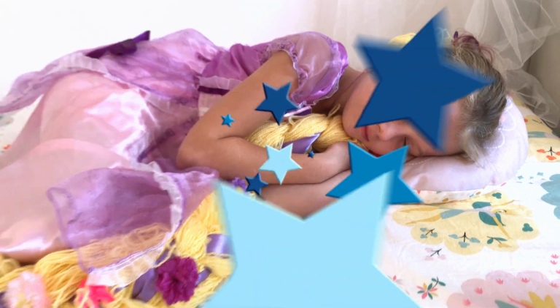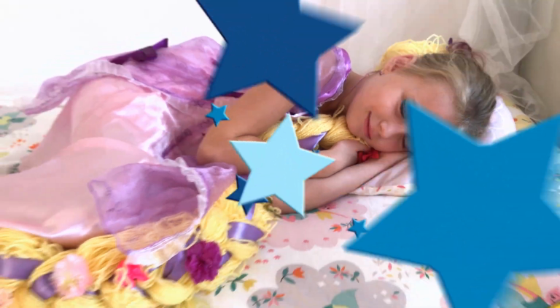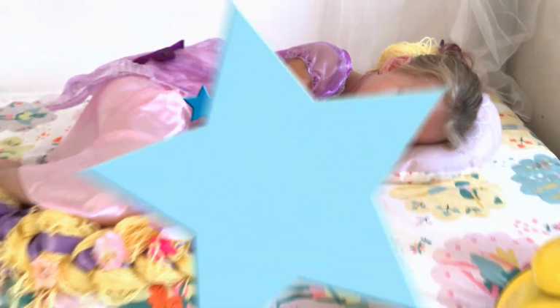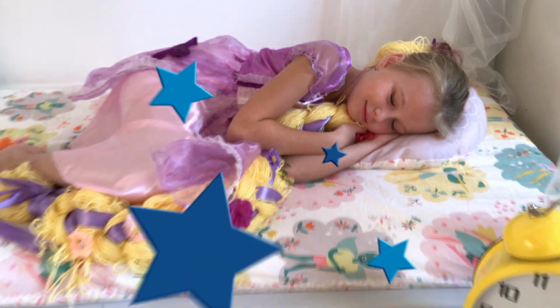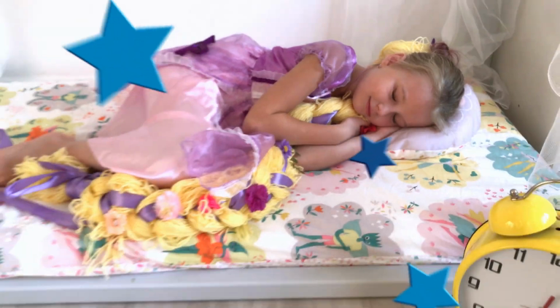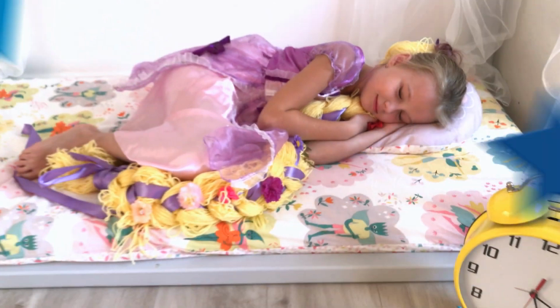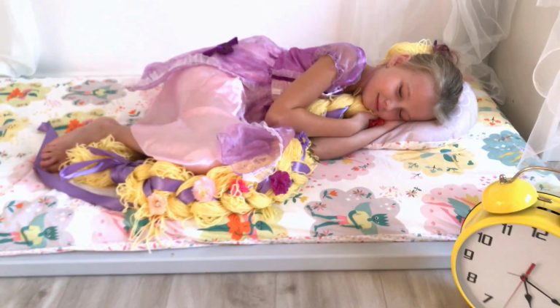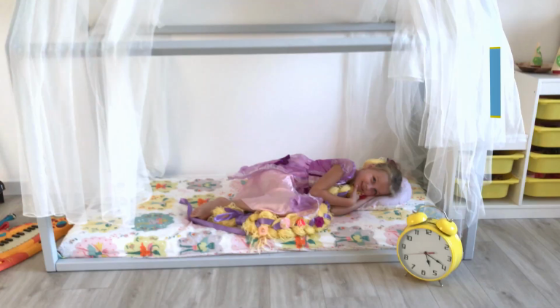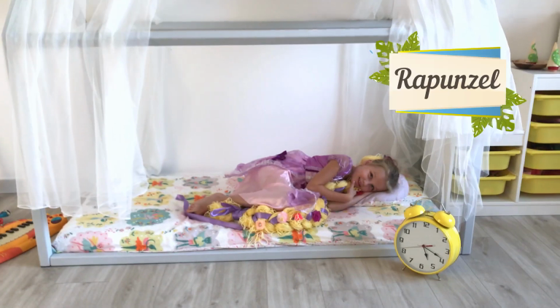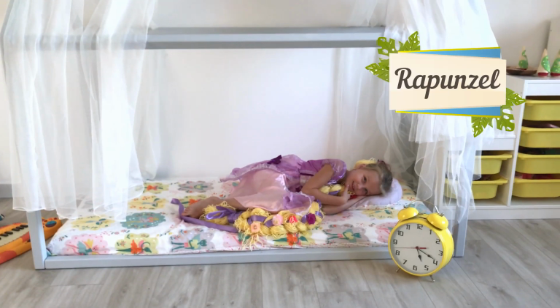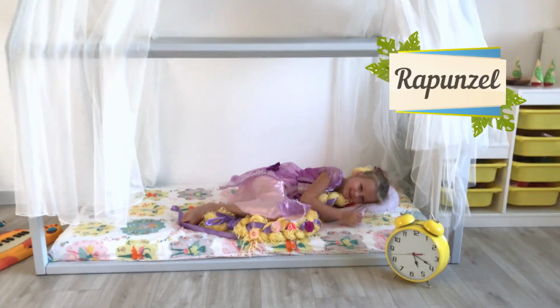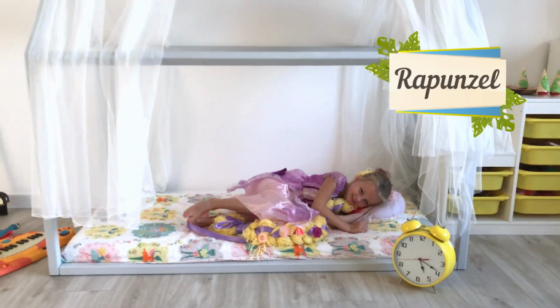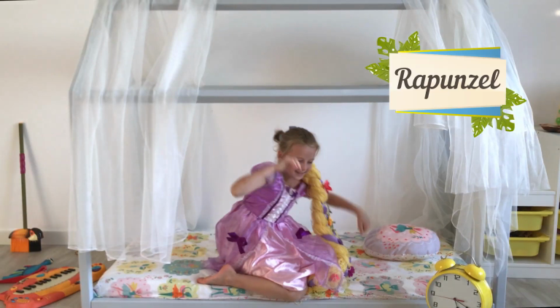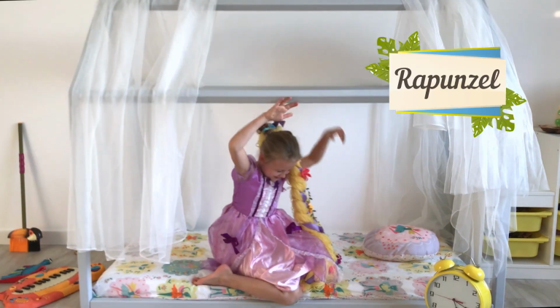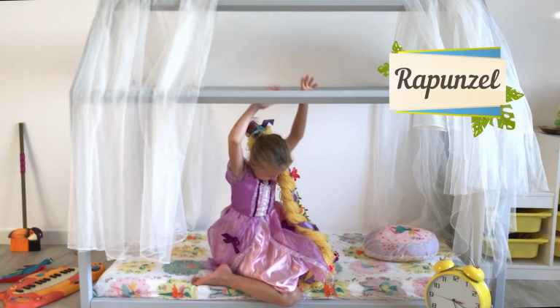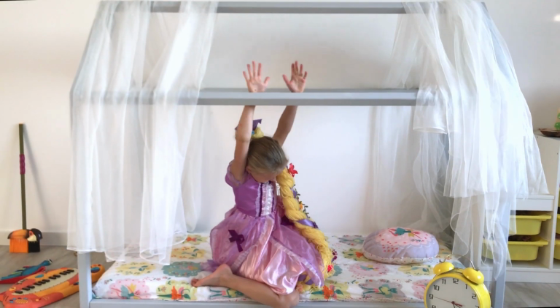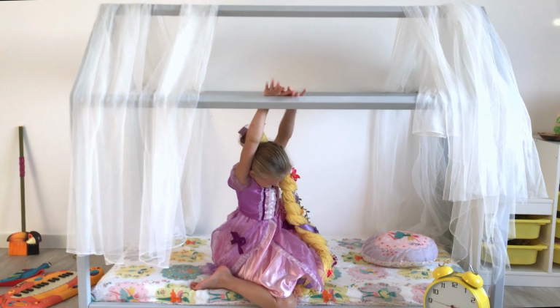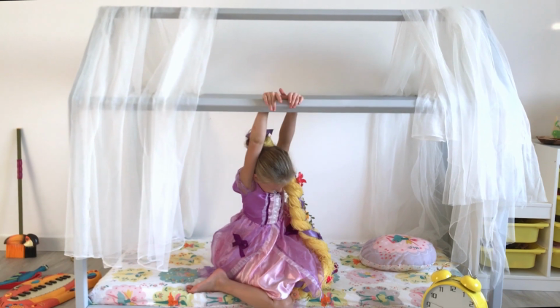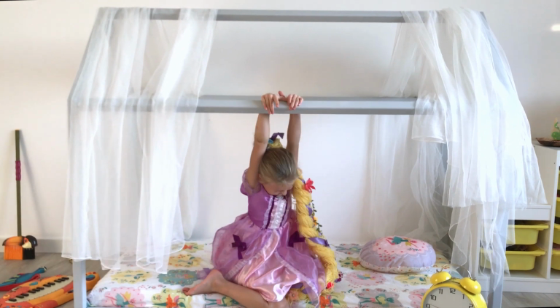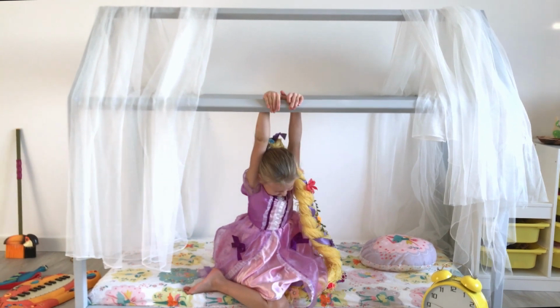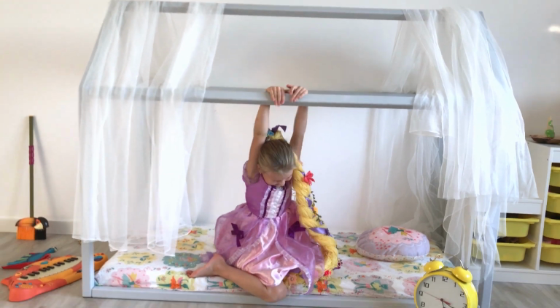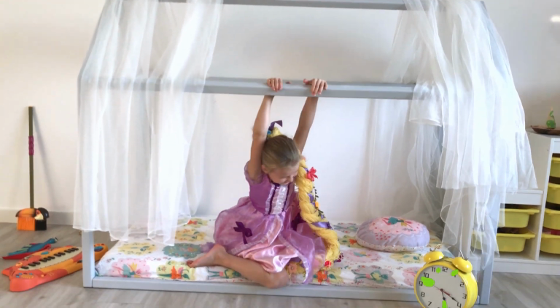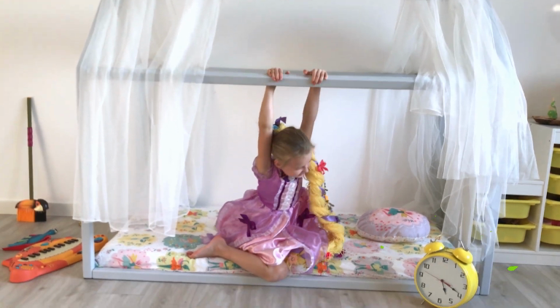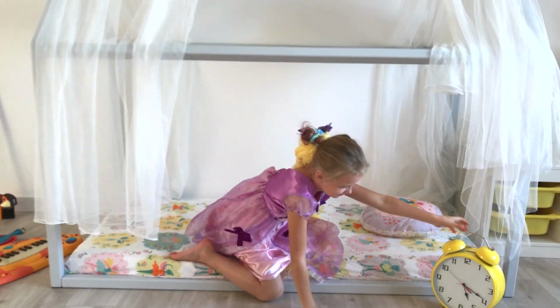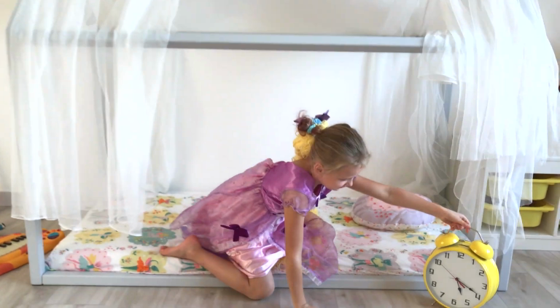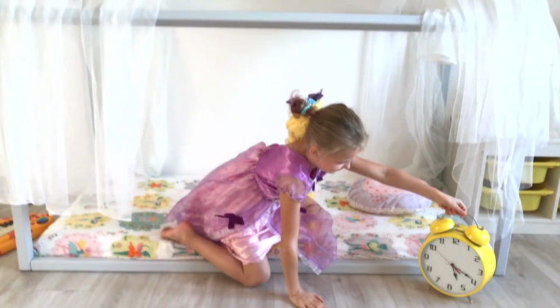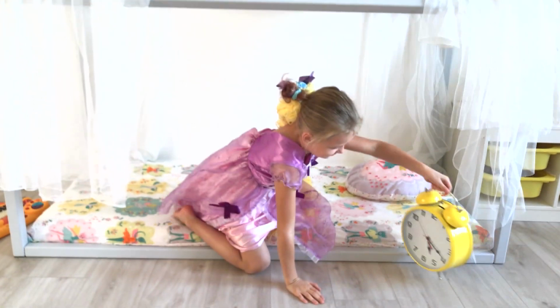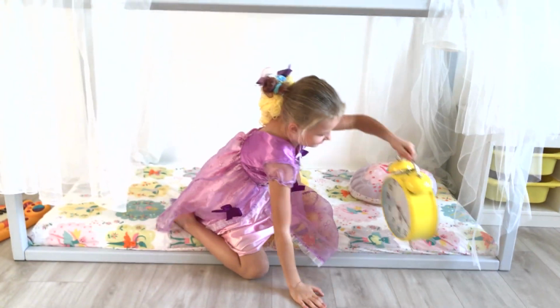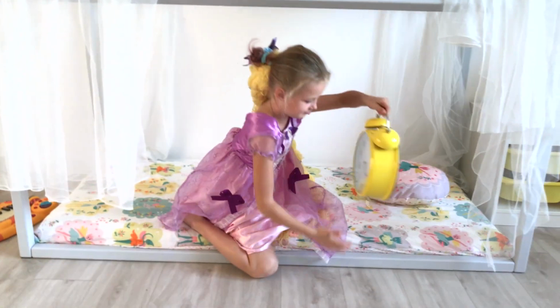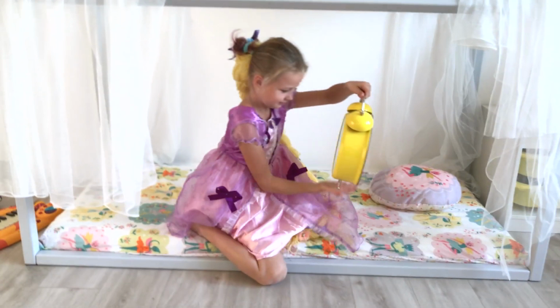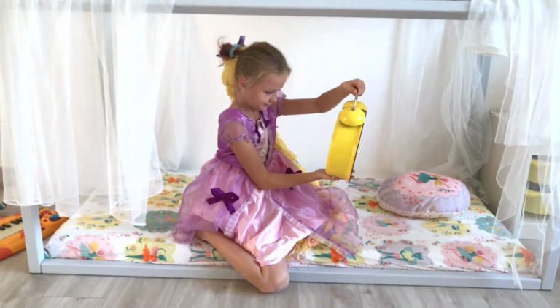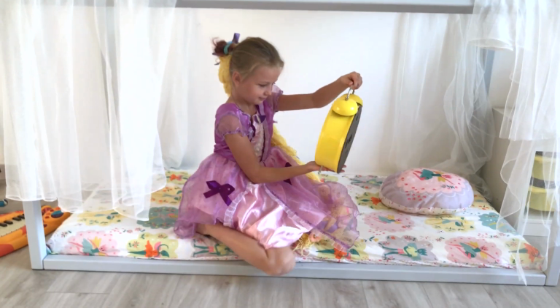Rapunzel sleeps sweetly in her comfortable little house. Good morning!